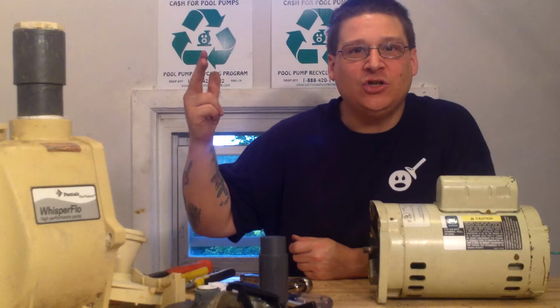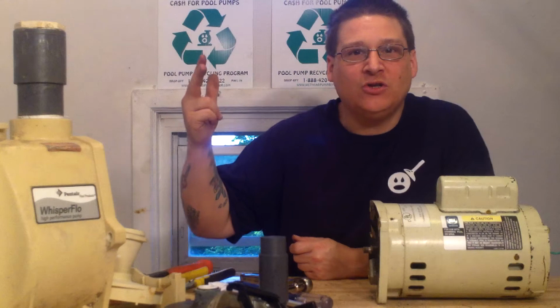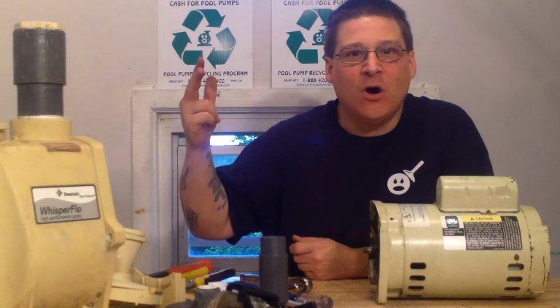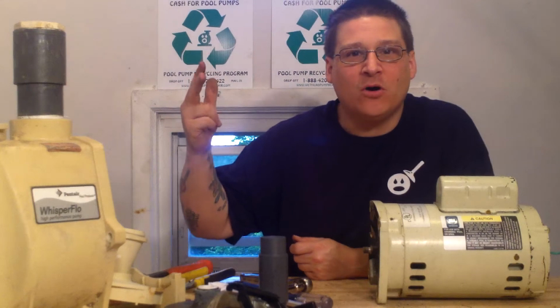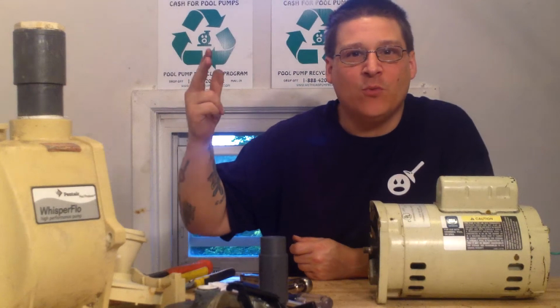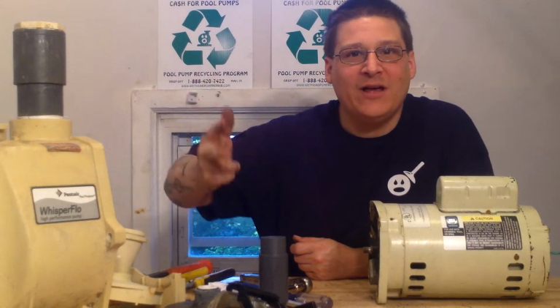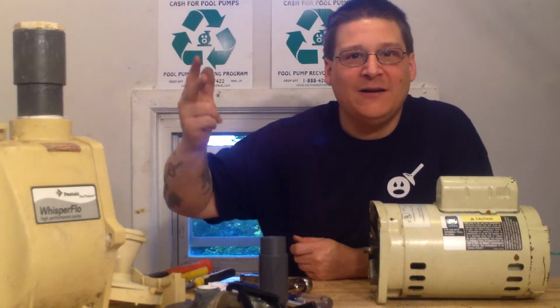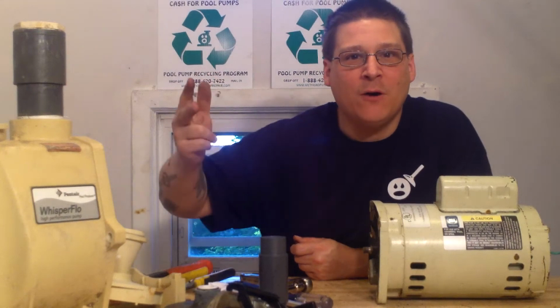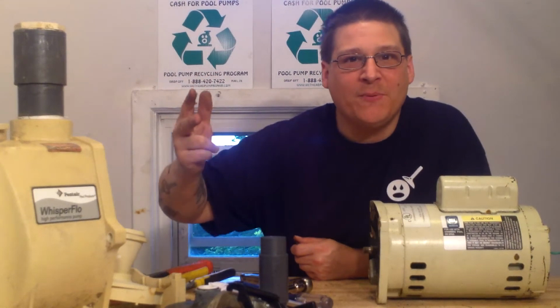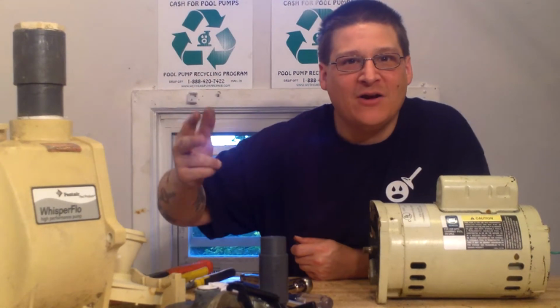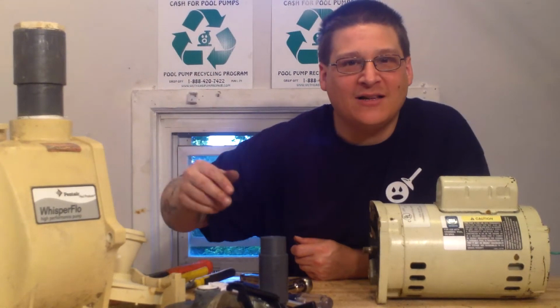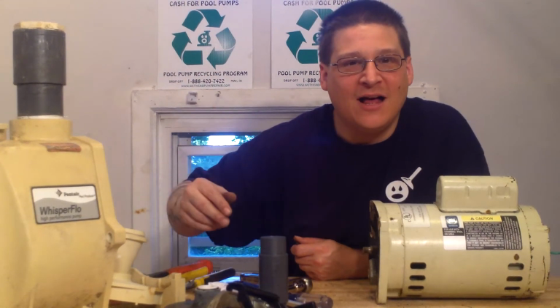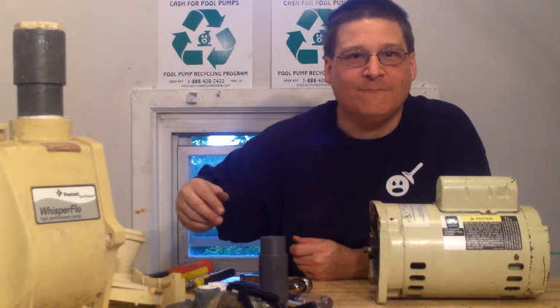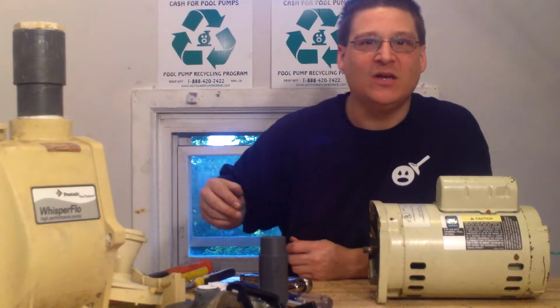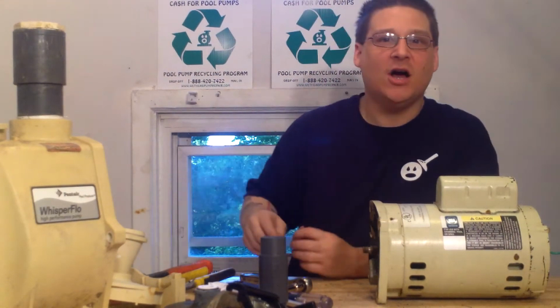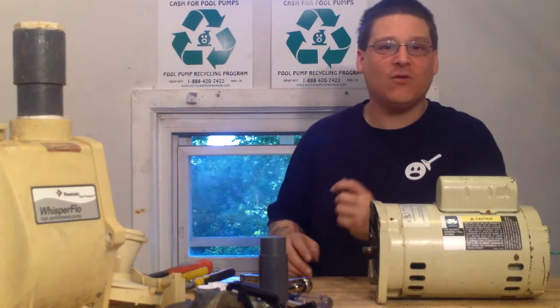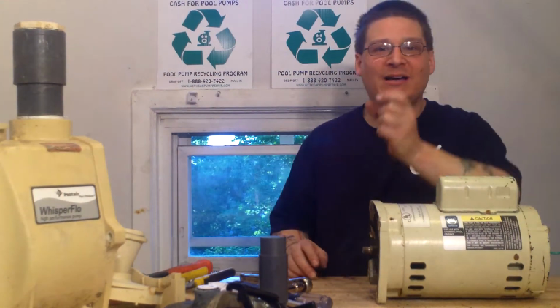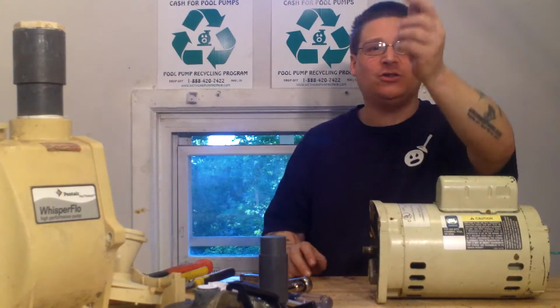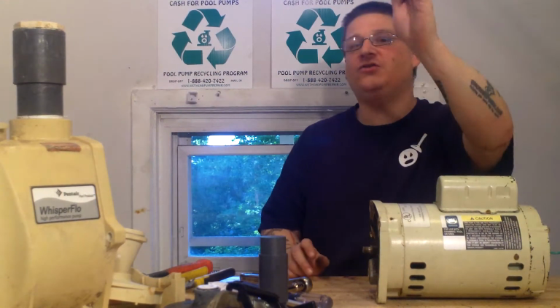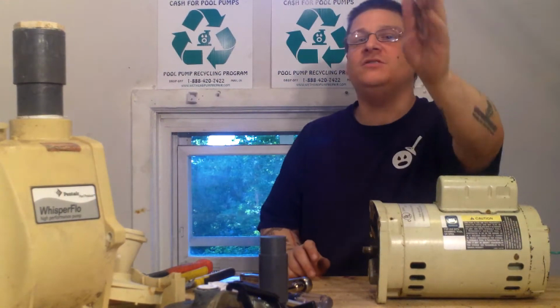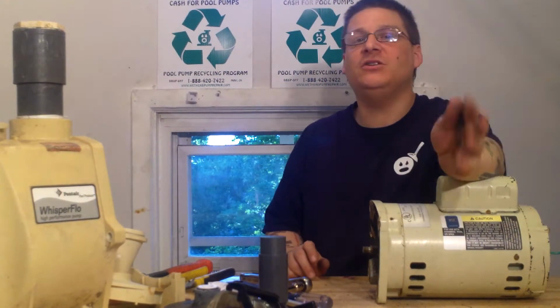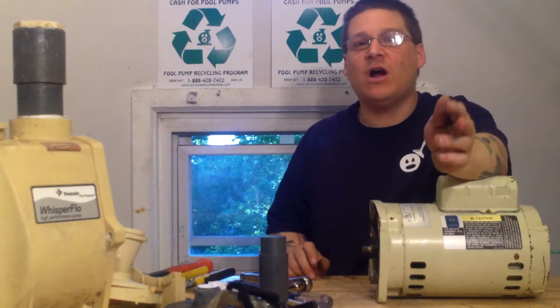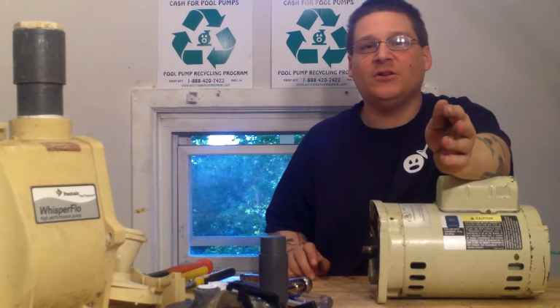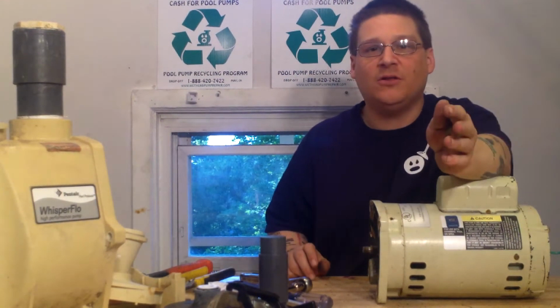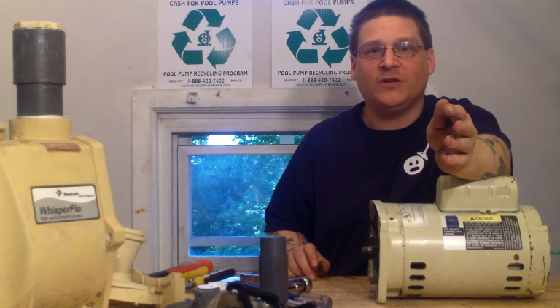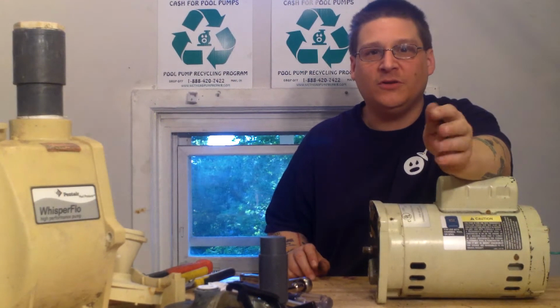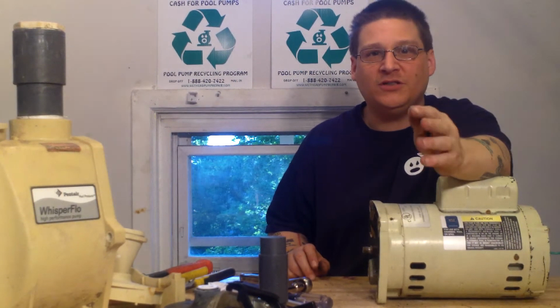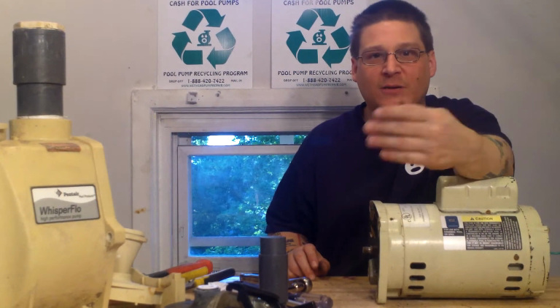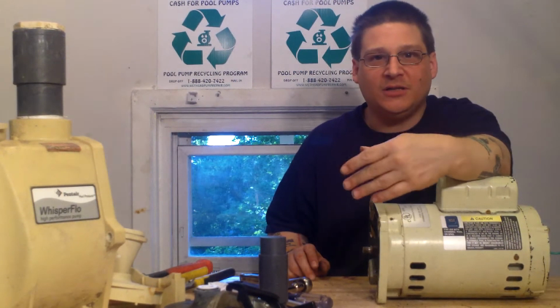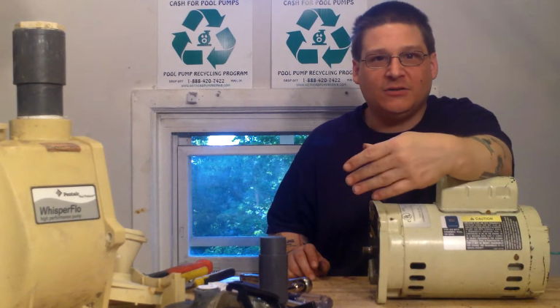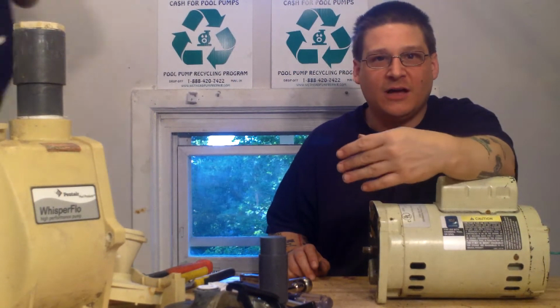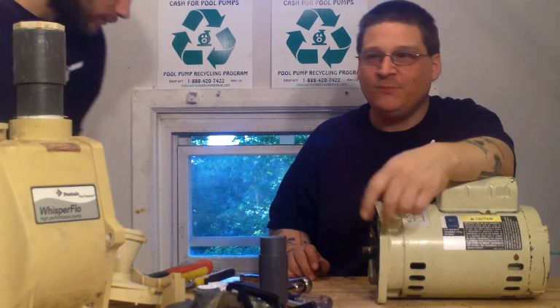This is Joe Tamargo from wetheadpumprepair.com. You've seen me and Robert in other videos, and he's coming in here now.